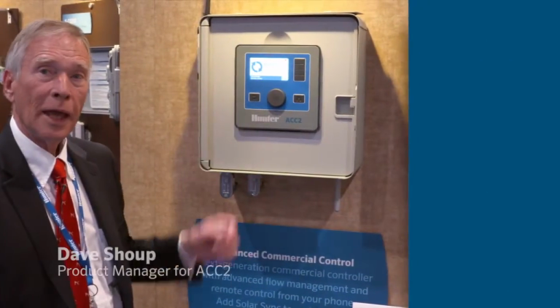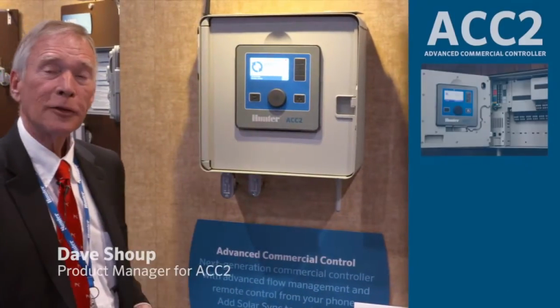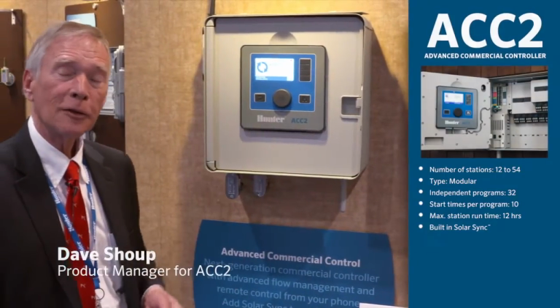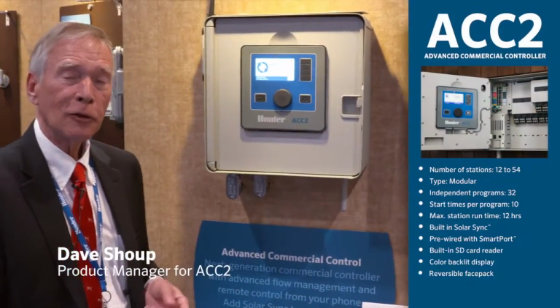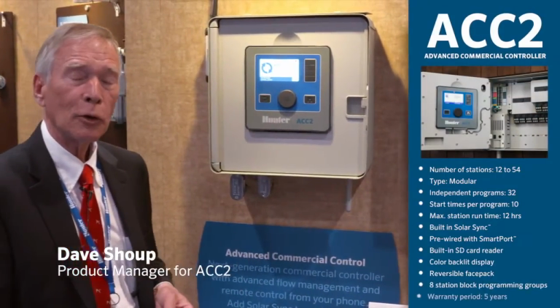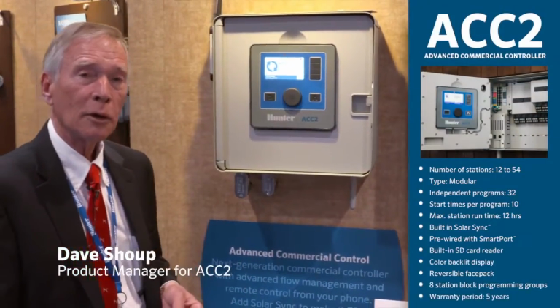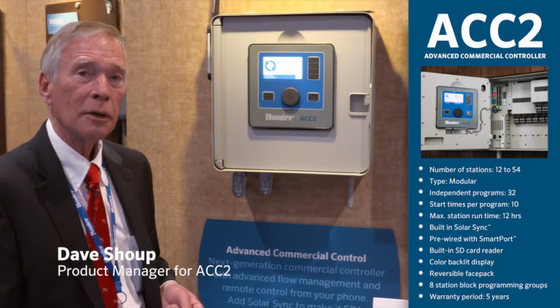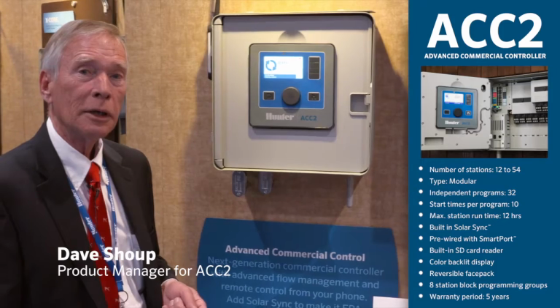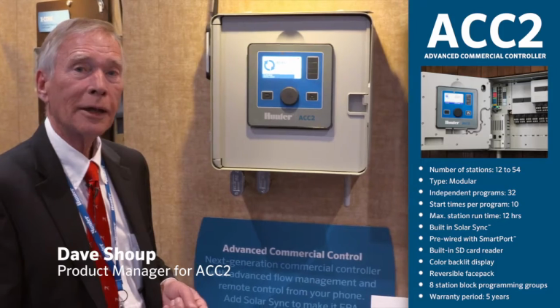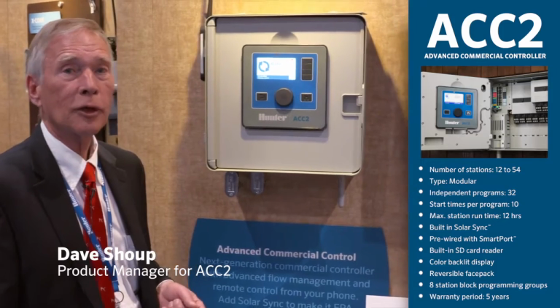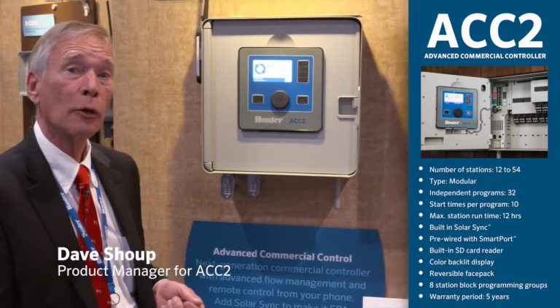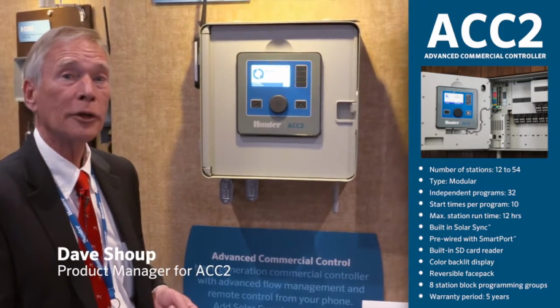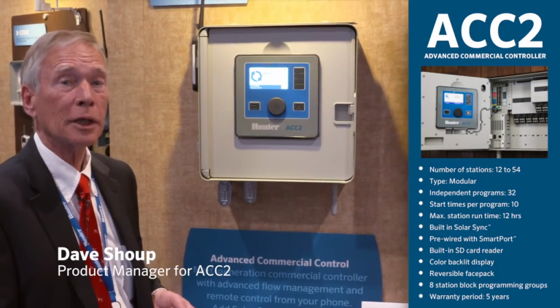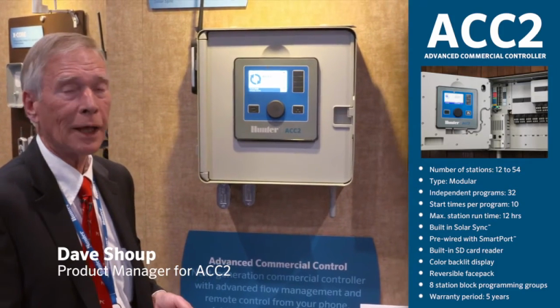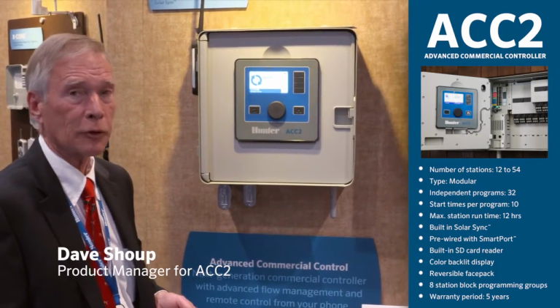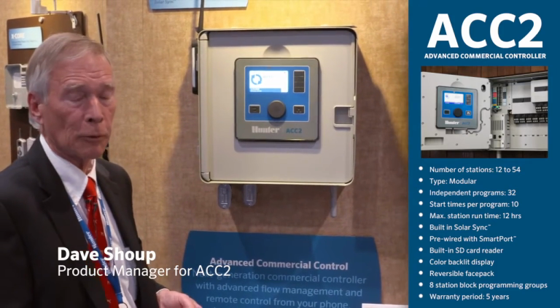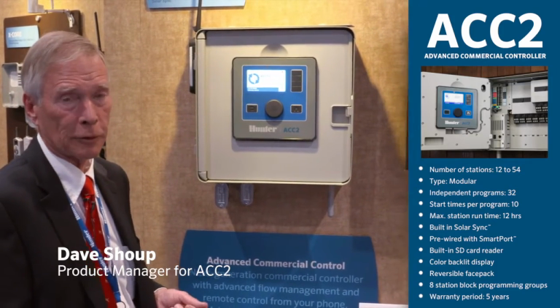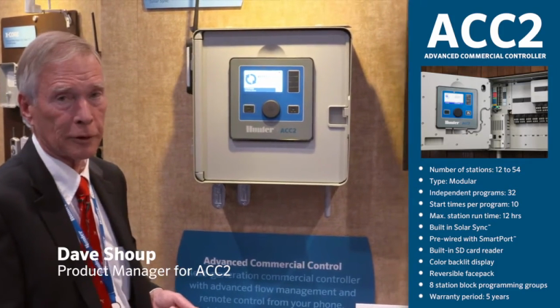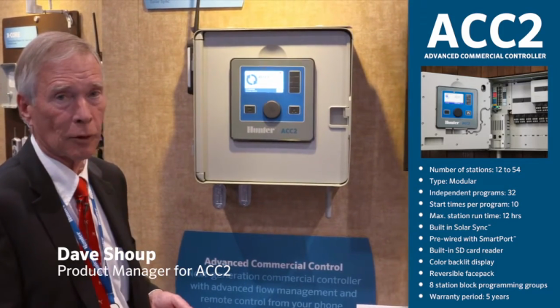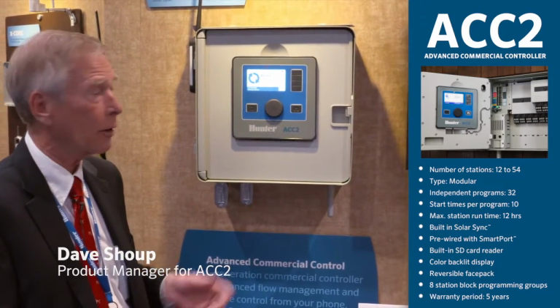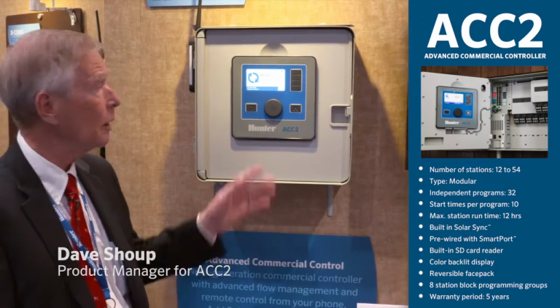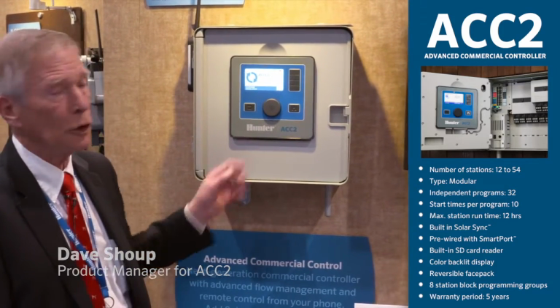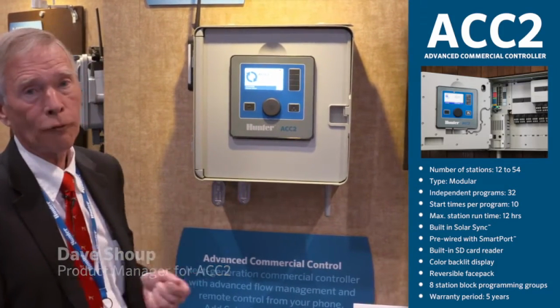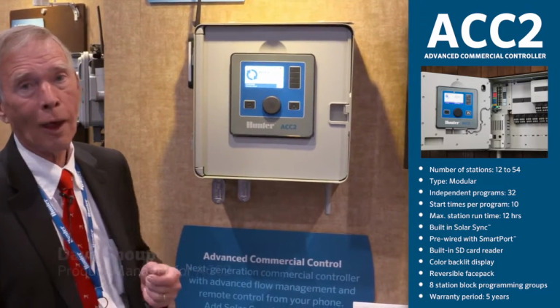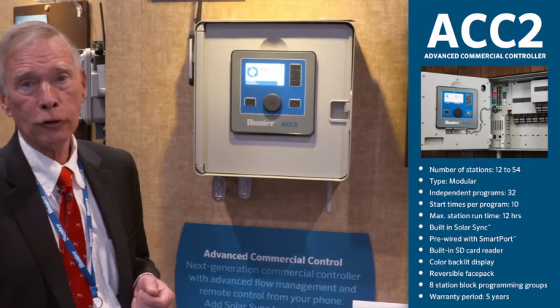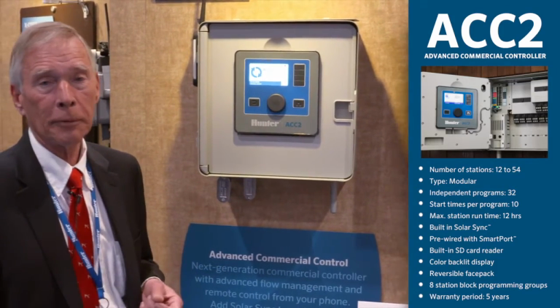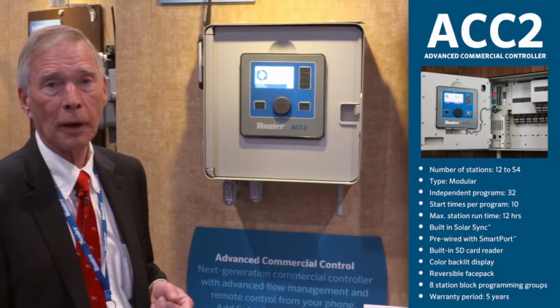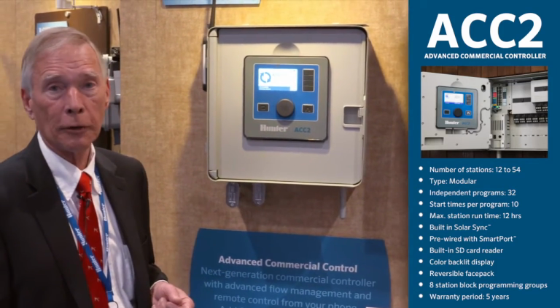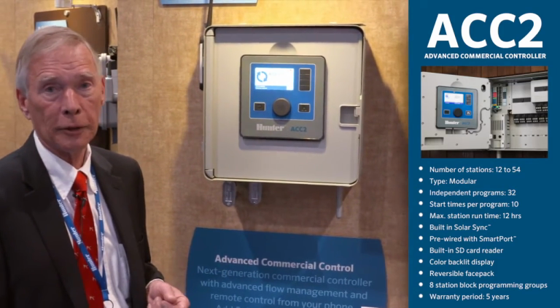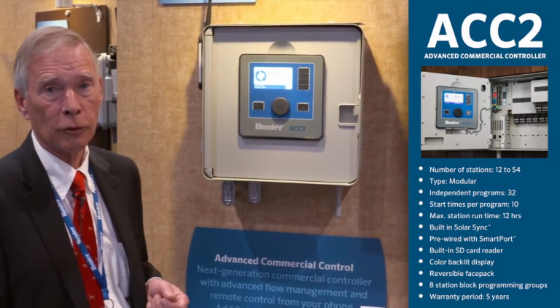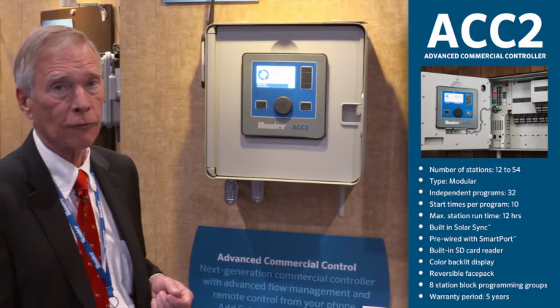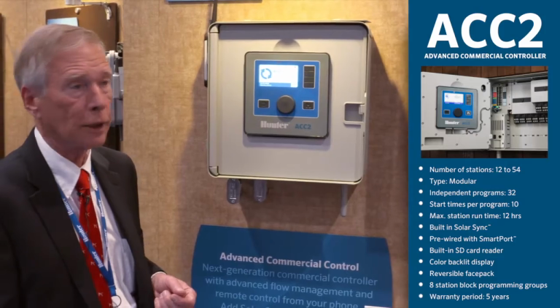ACC2 — next generation advanced commercial controller, the new flagship of the Hunter Industries fleet.